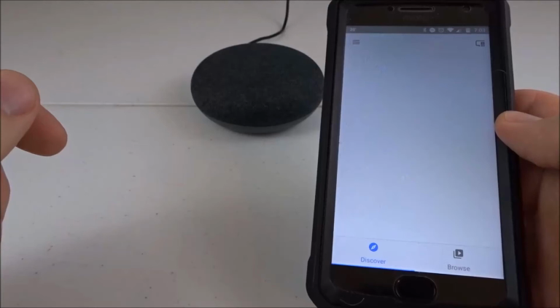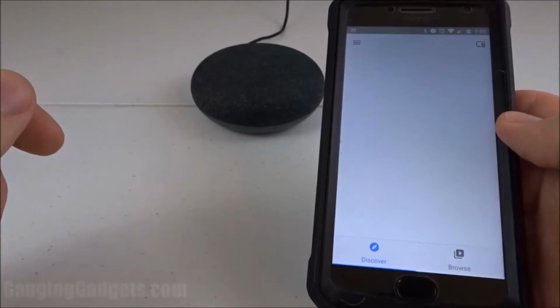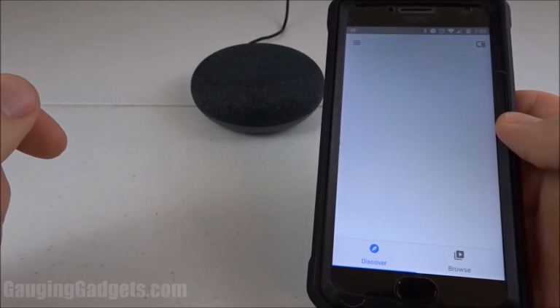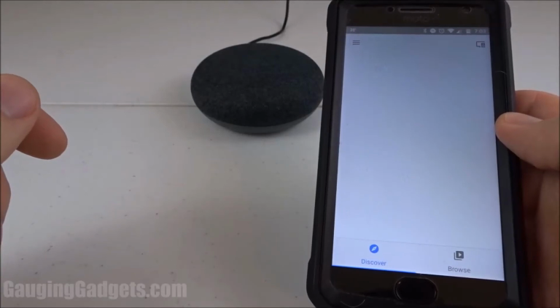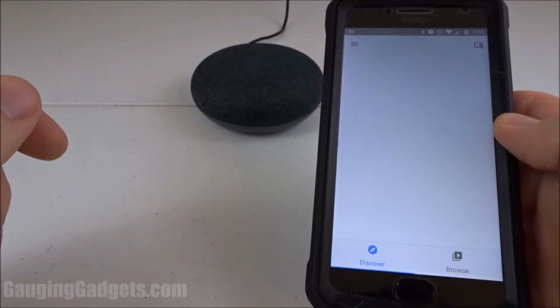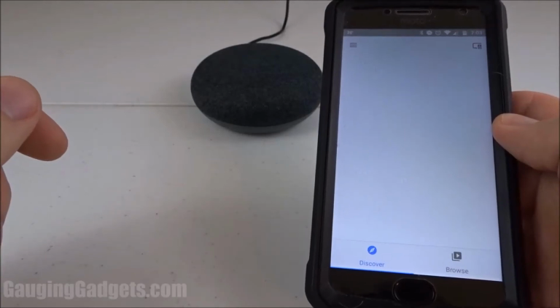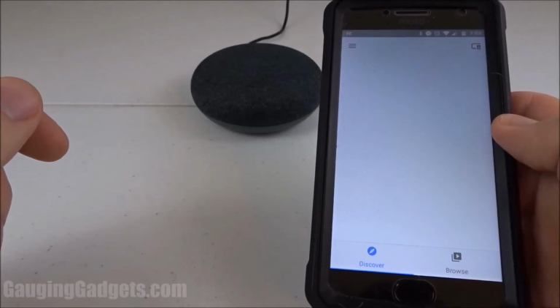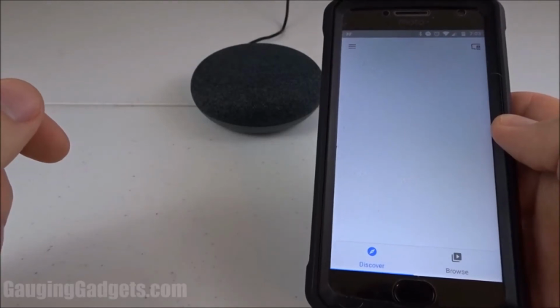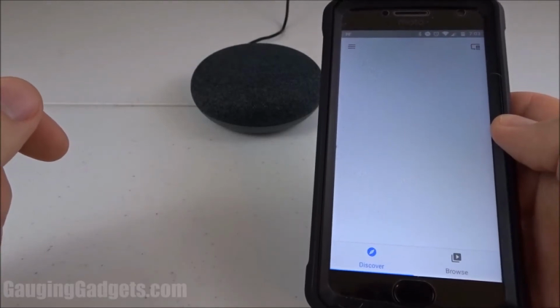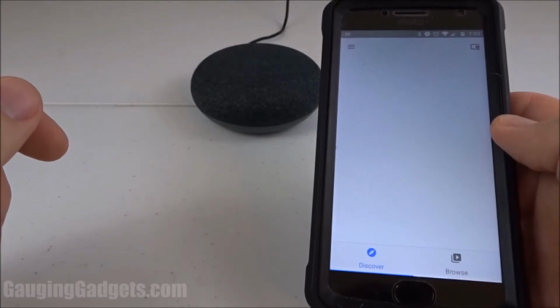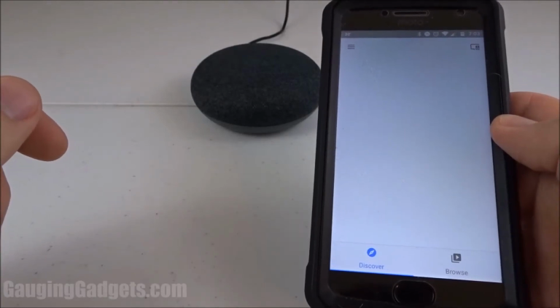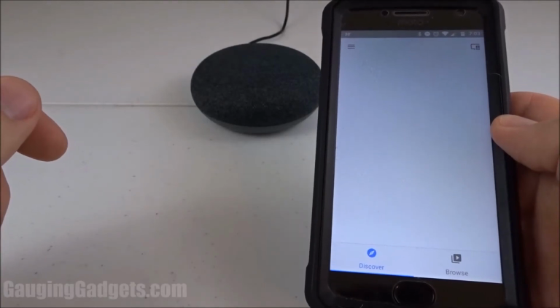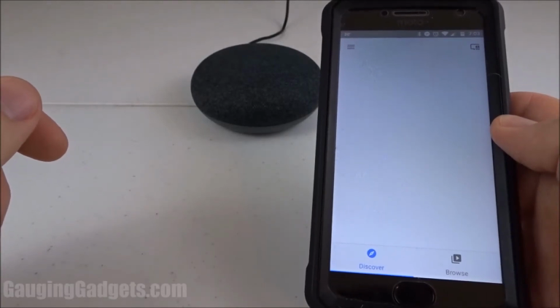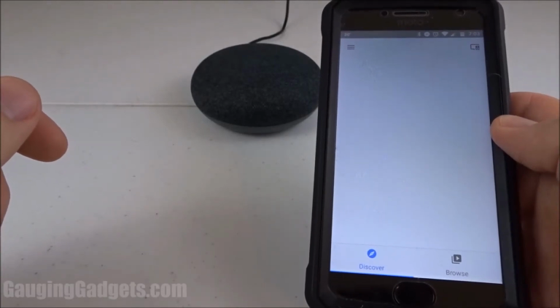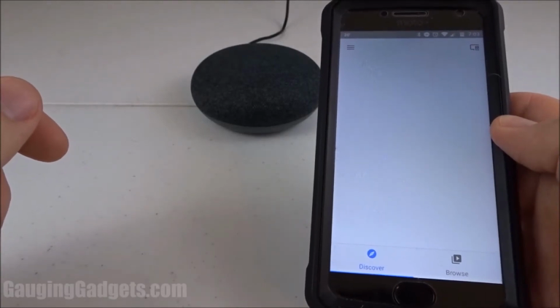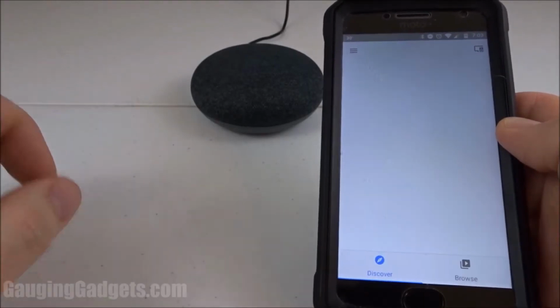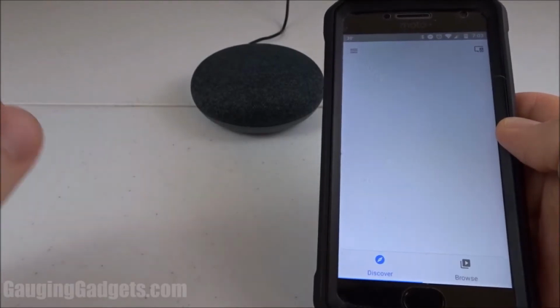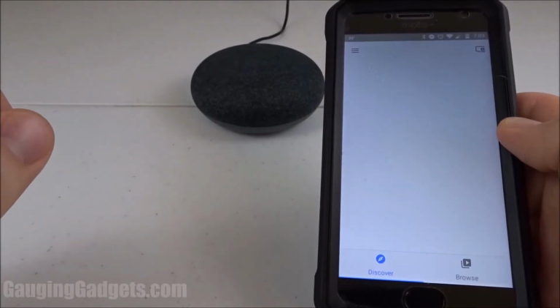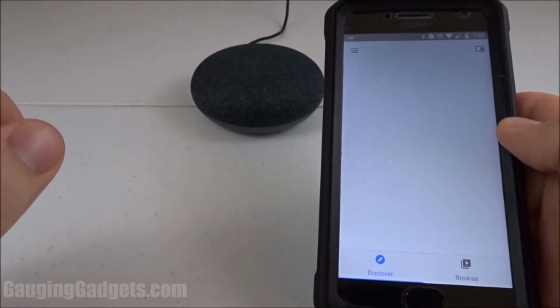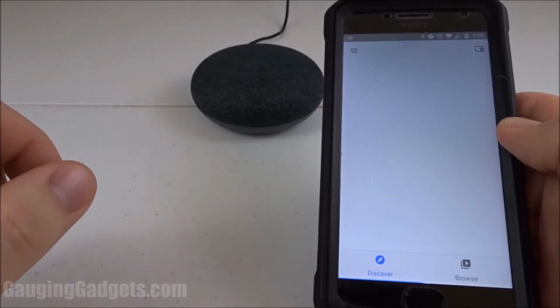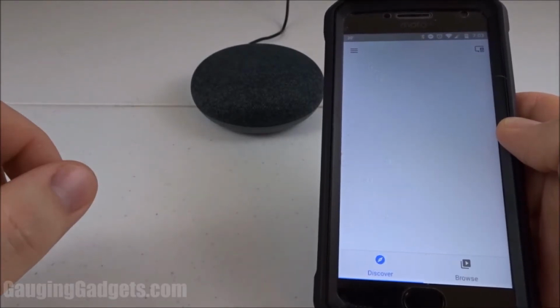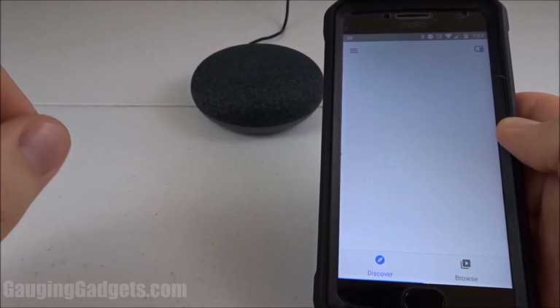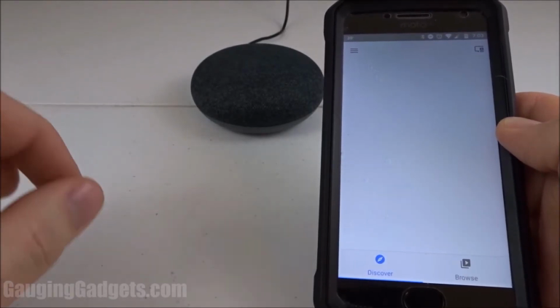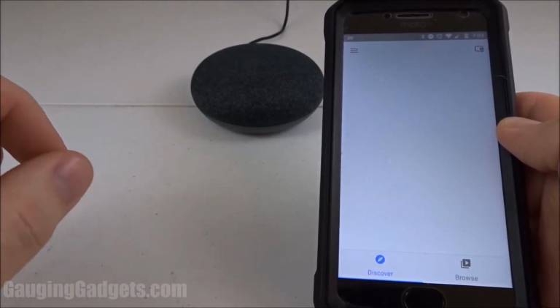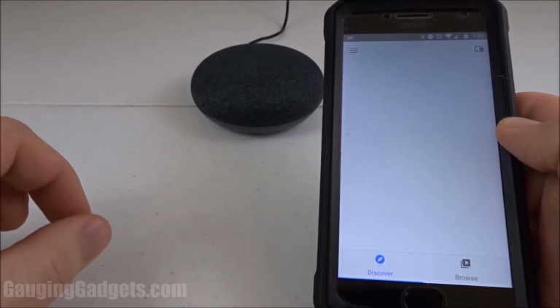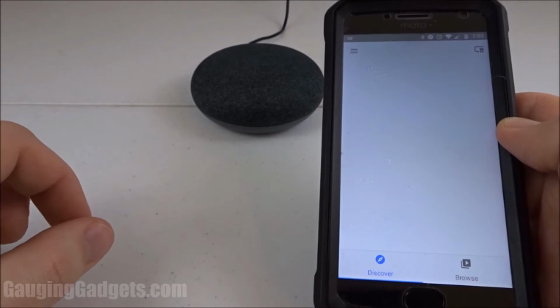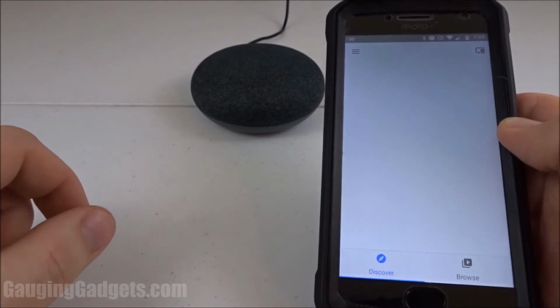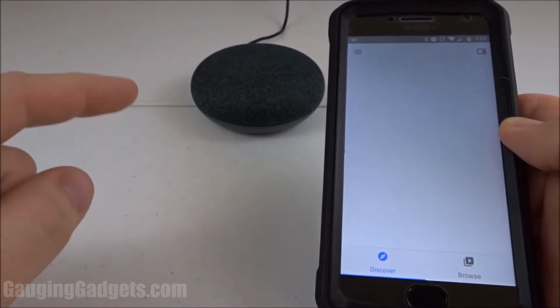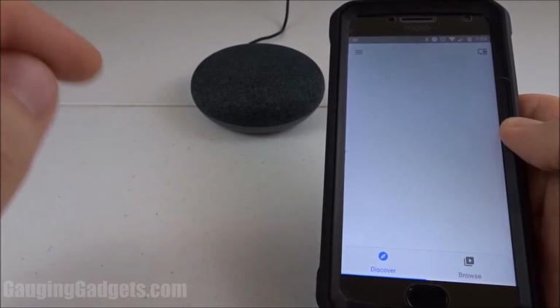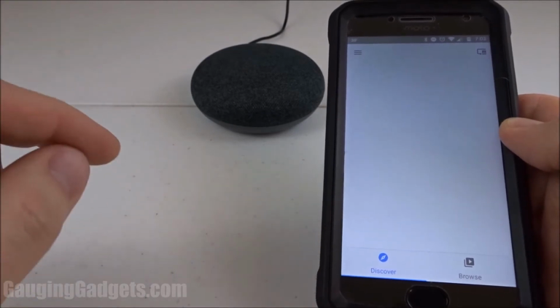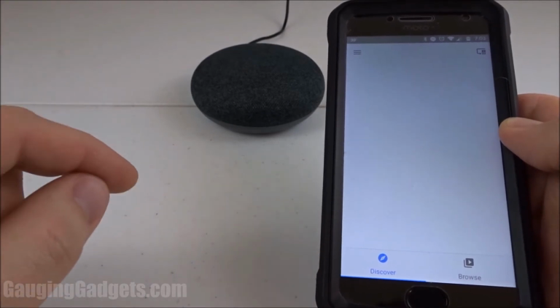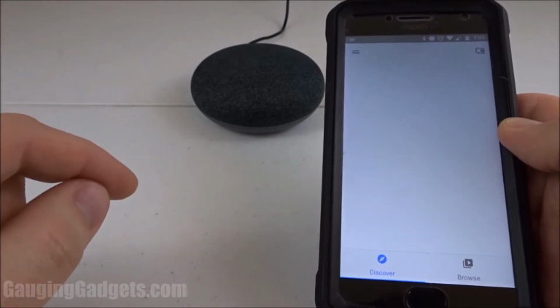Hey guys, welcome to another Gaging Gadgets Google Home tutorial video. In this video I'm going to show you how to create custom shortcuts for your Google Home device.